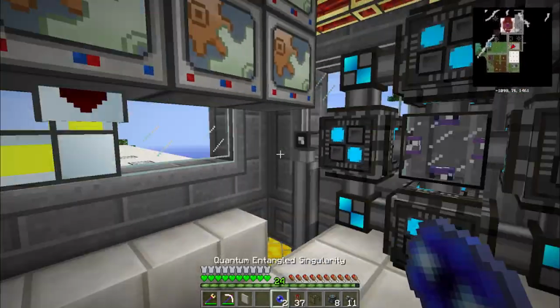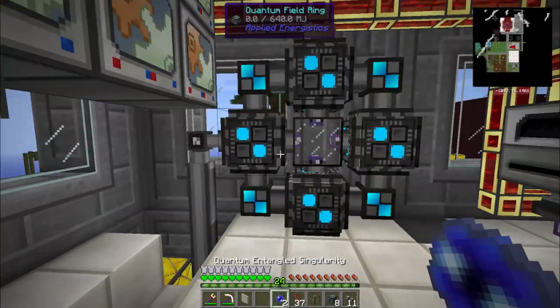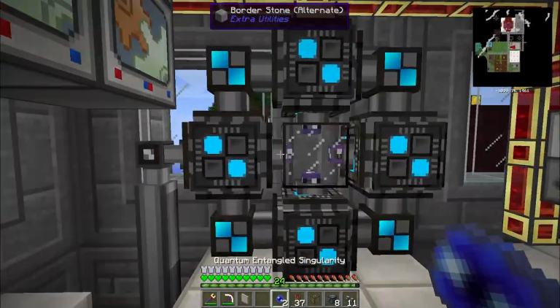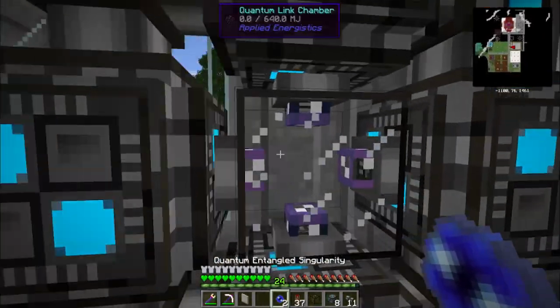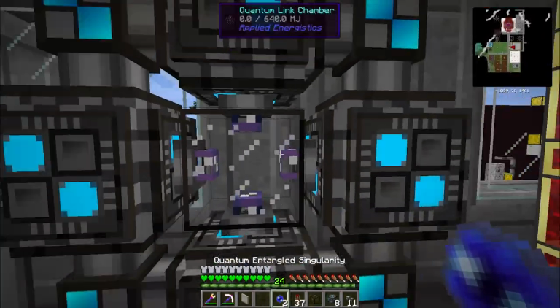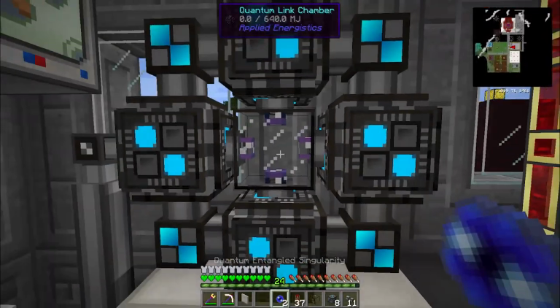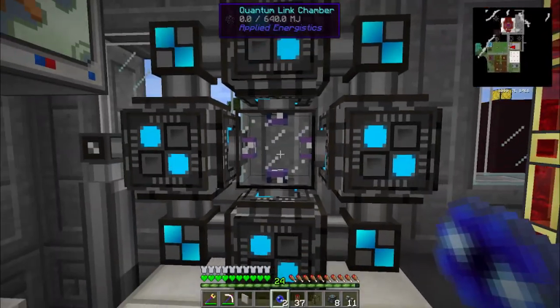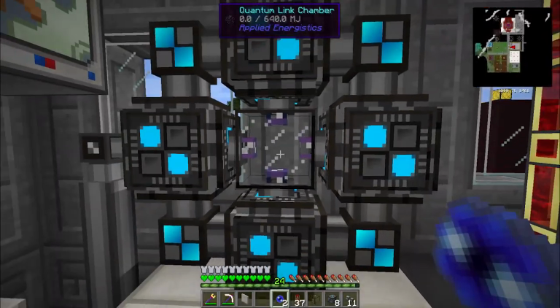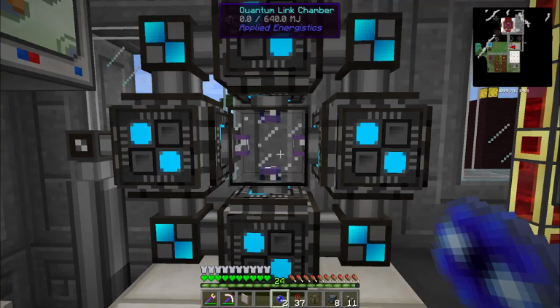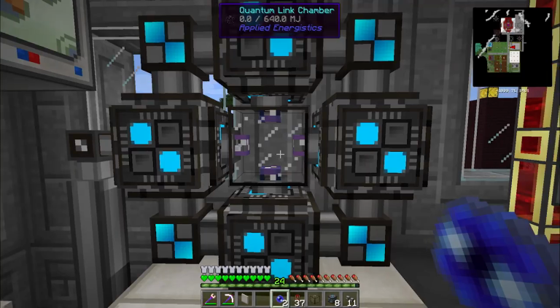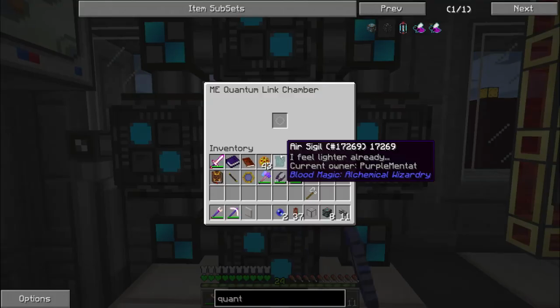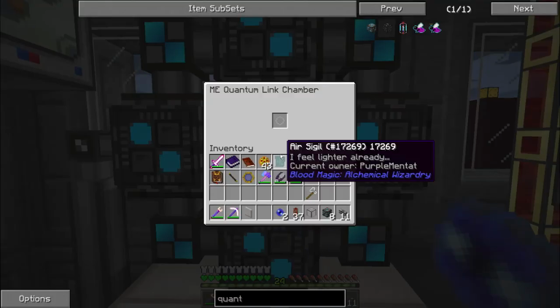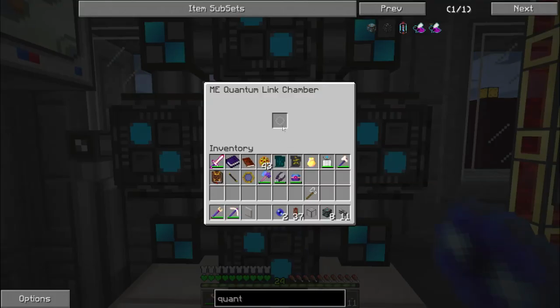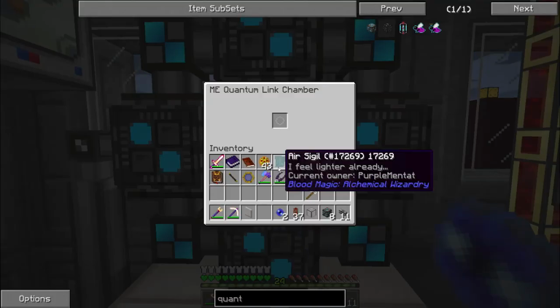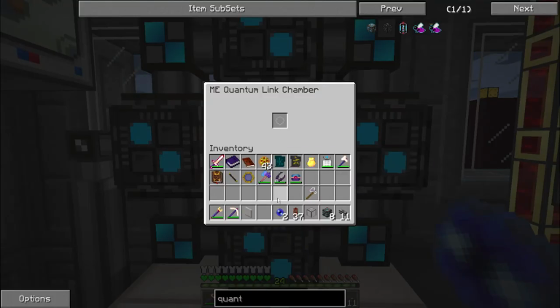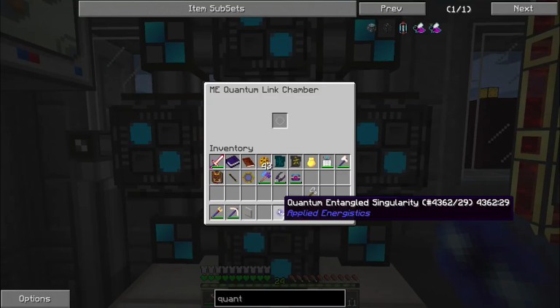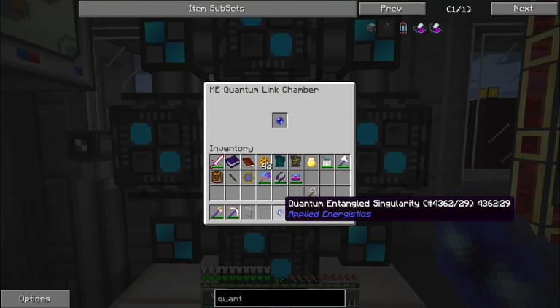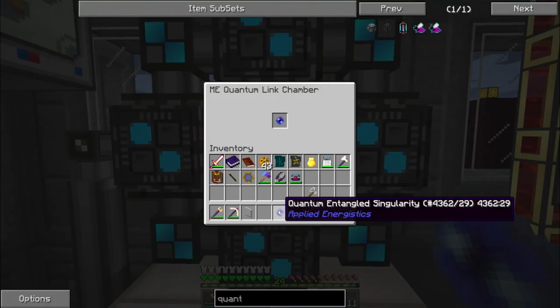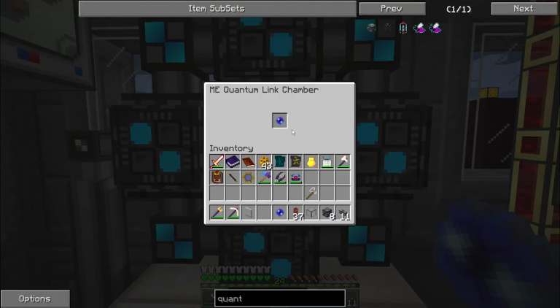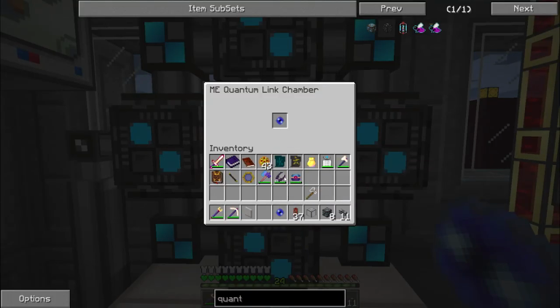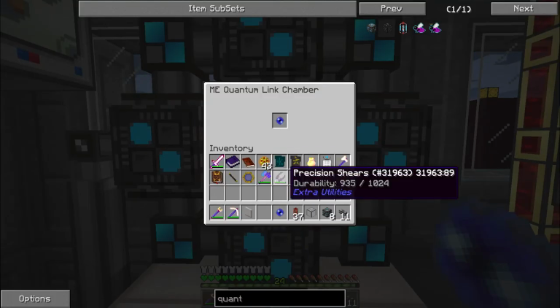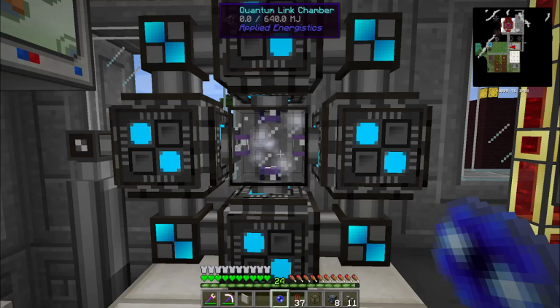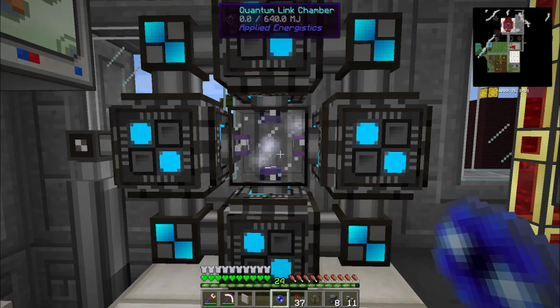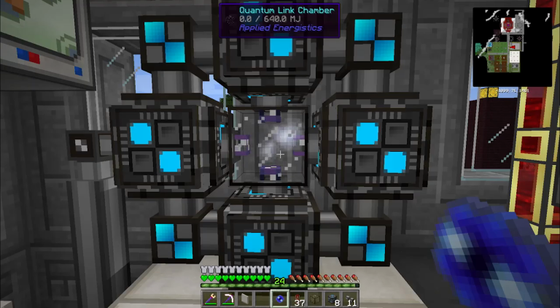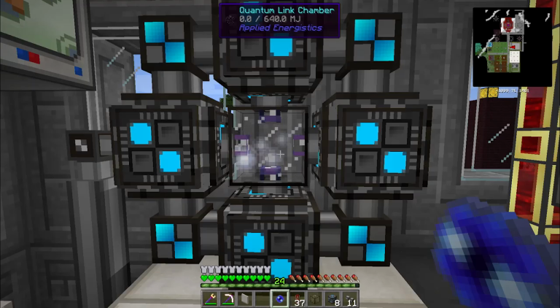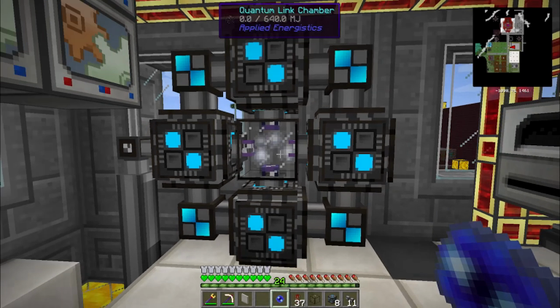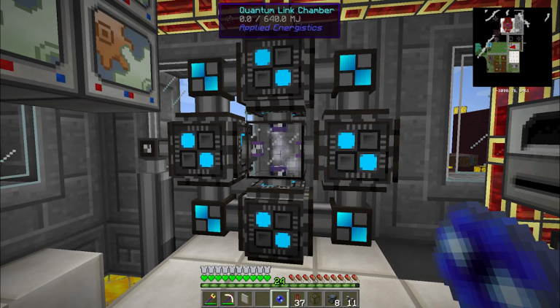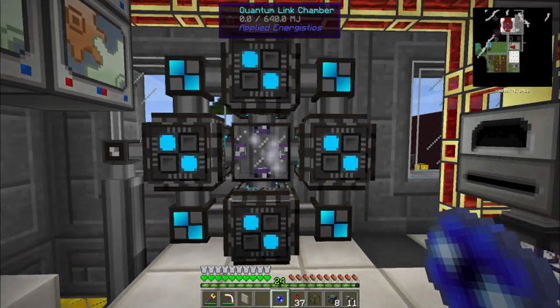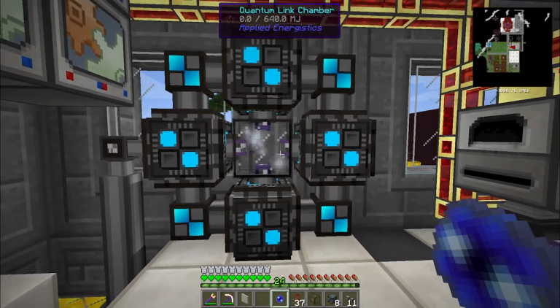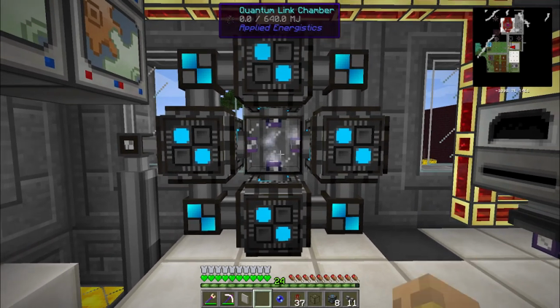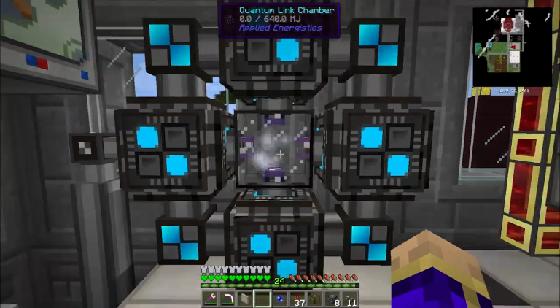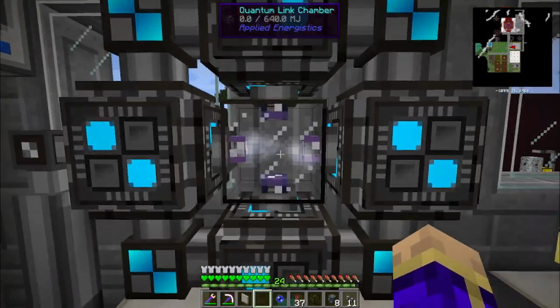If I go downstairs and take a look at my ME controller, I should be able to see that four quantum field rings and one quantum link chamber are connected. I need to put one of my pair of quantum entangled singularities on the inside of that — you get a really cool graphic effect. And now I need to head to the nether to set up the other side of this.